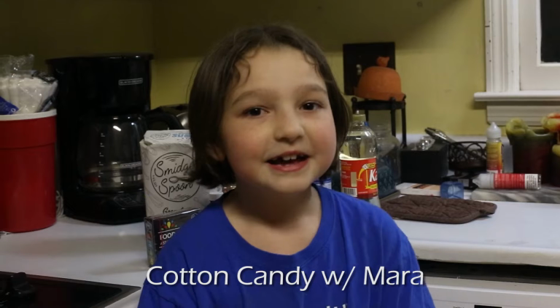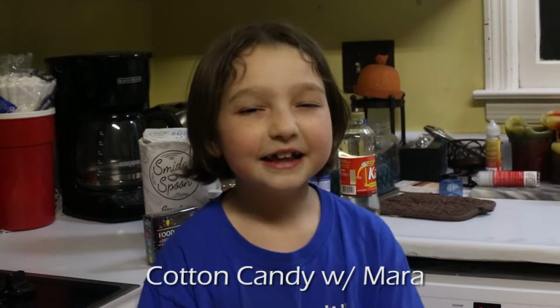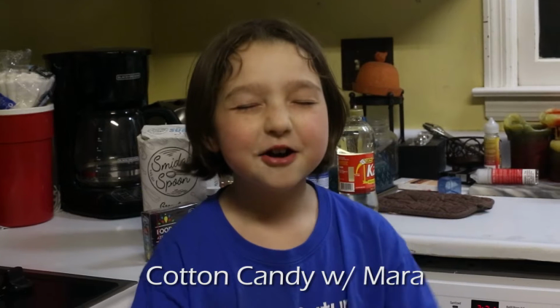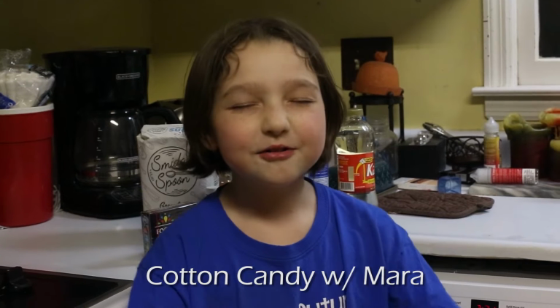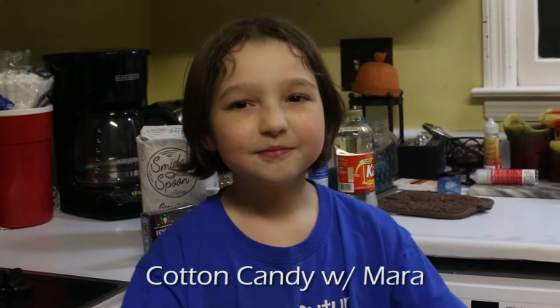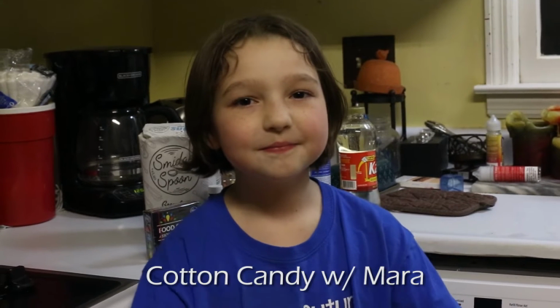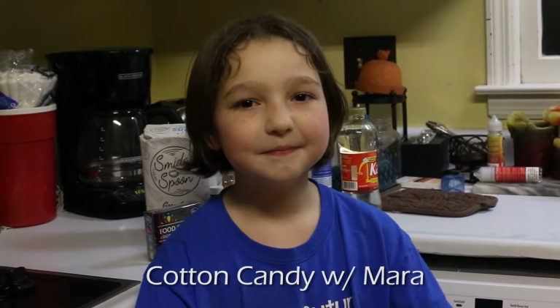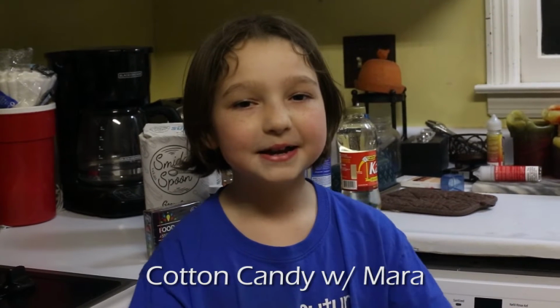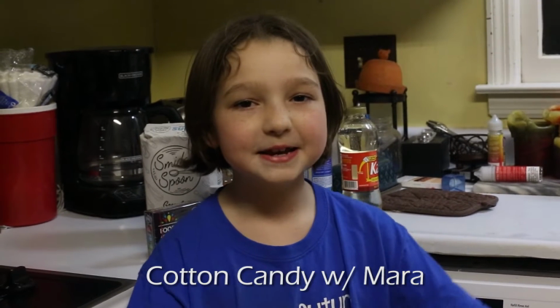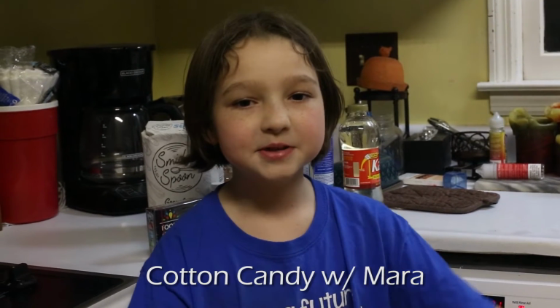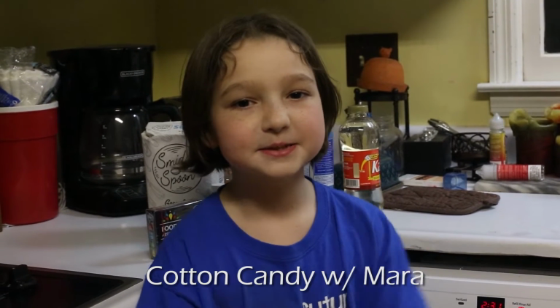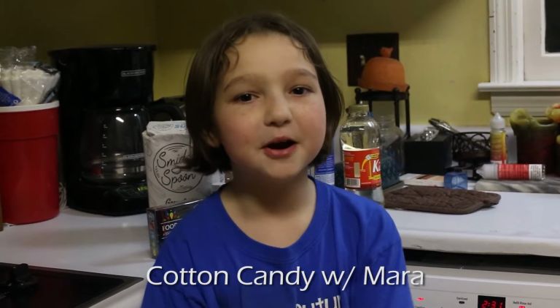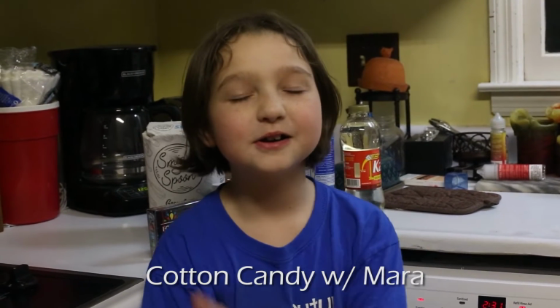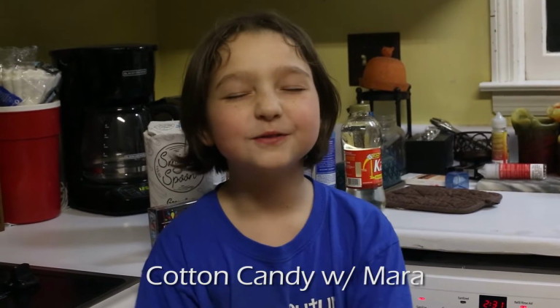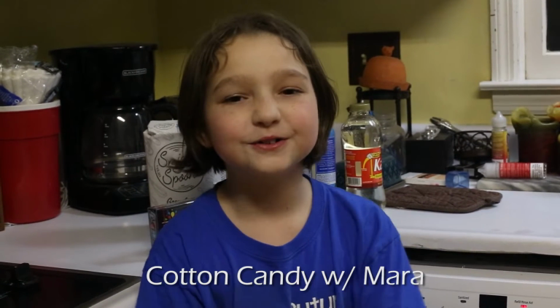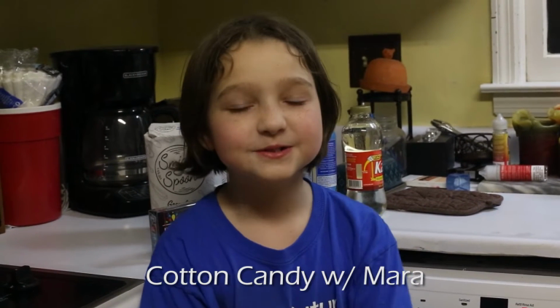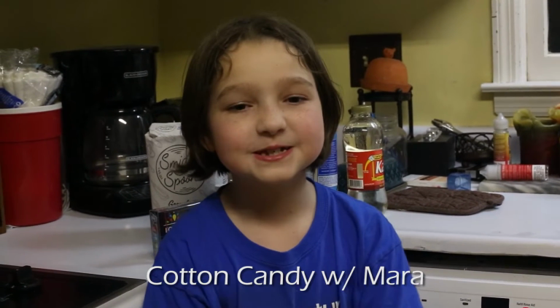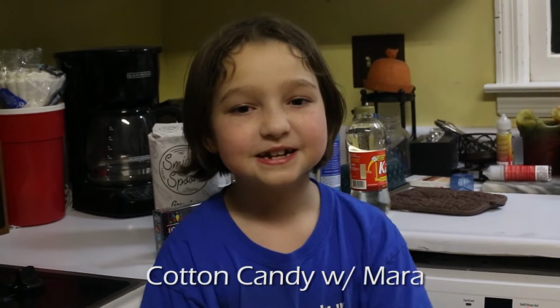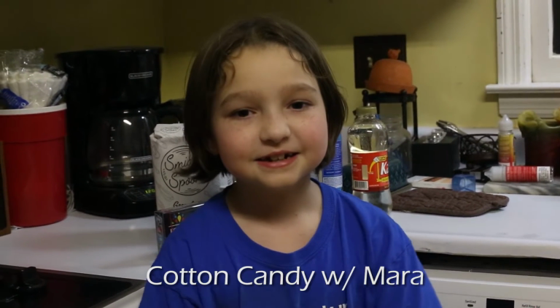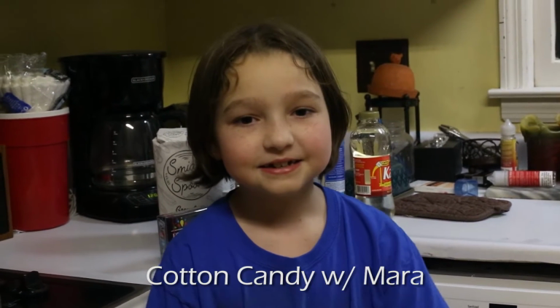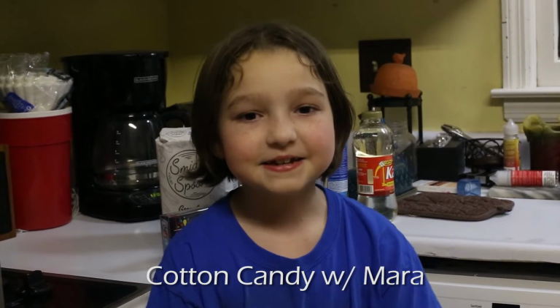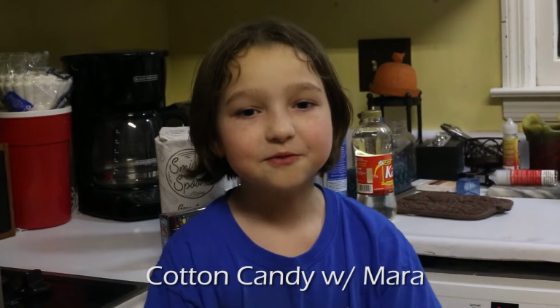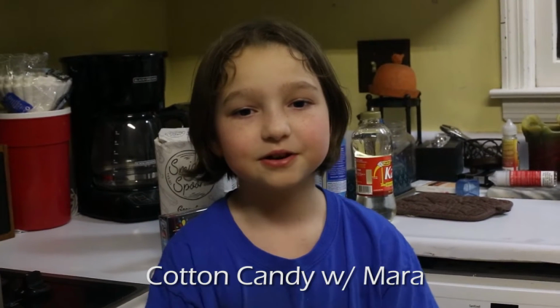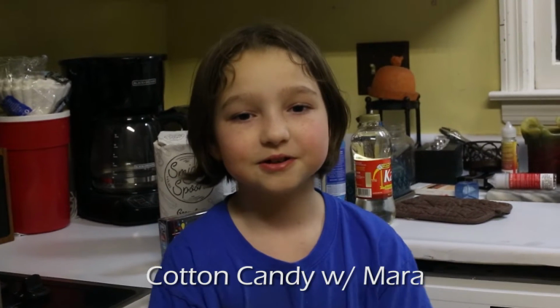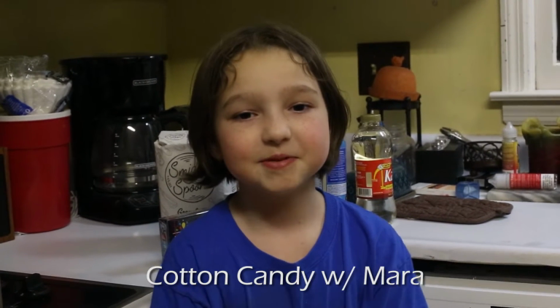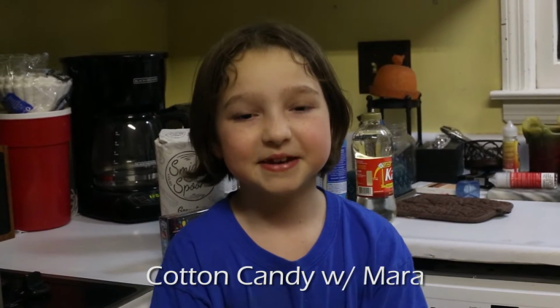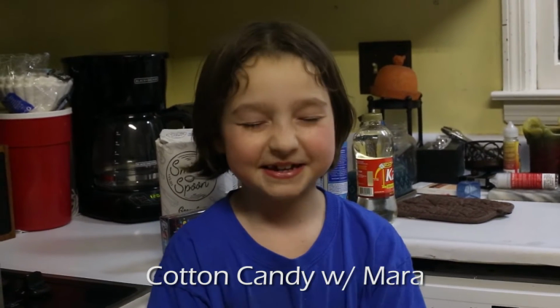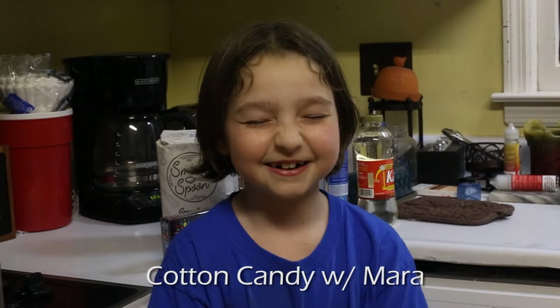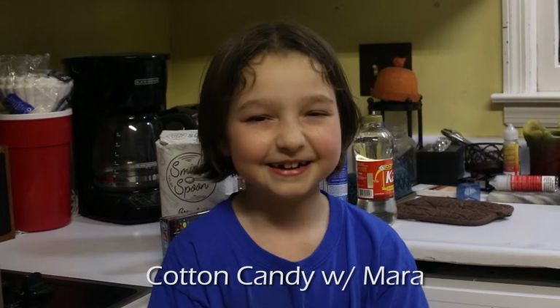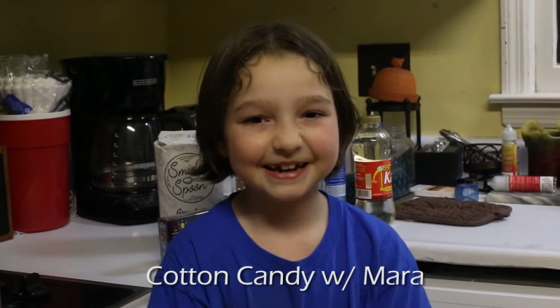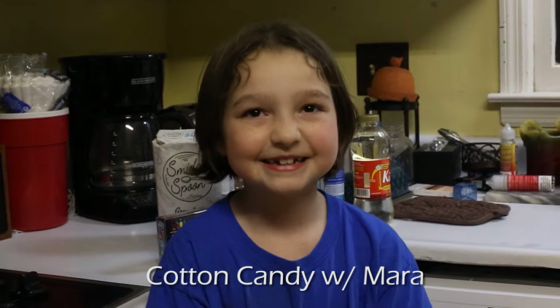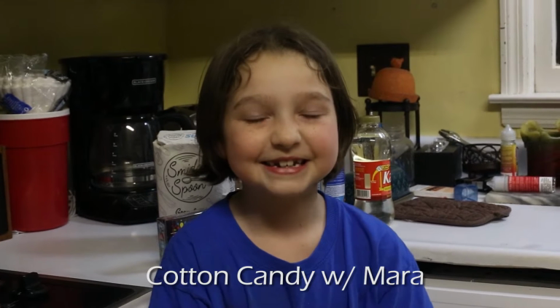Hello, my name is Mara Rose. Today we are going to be making cotton candy.